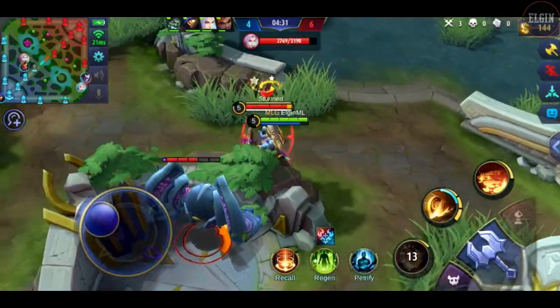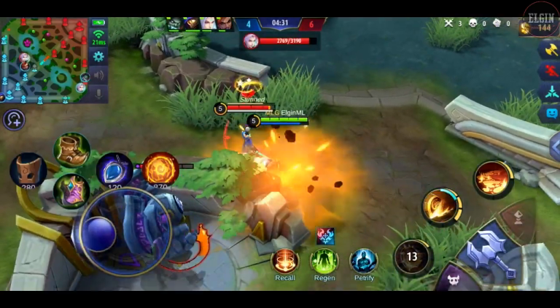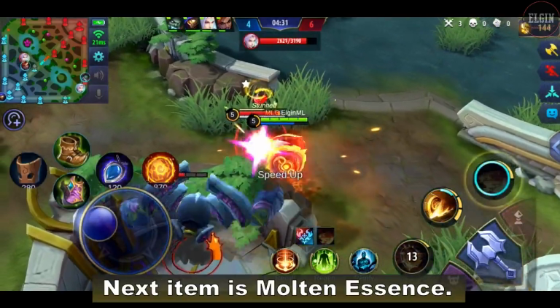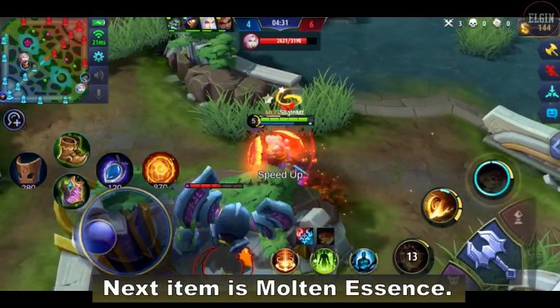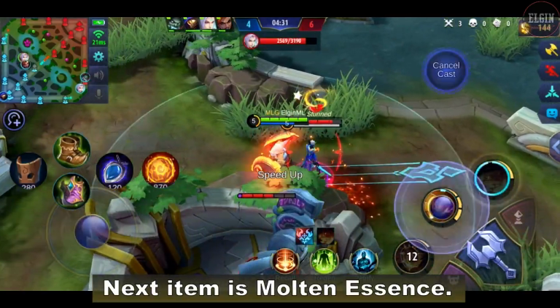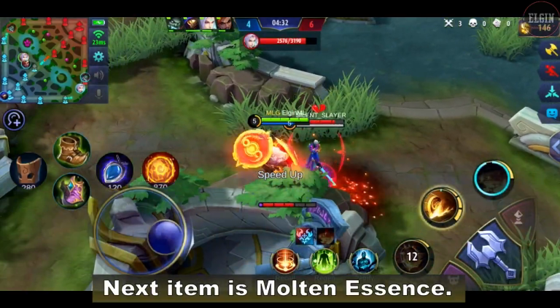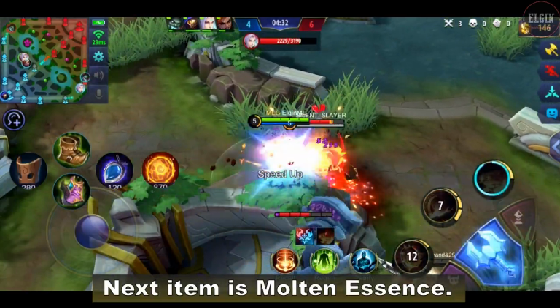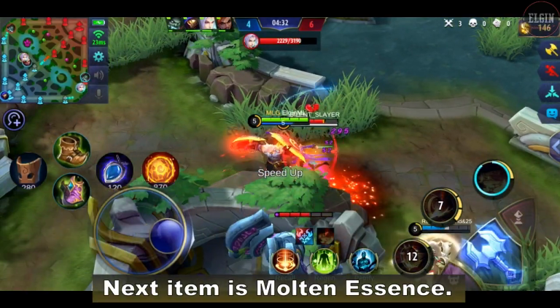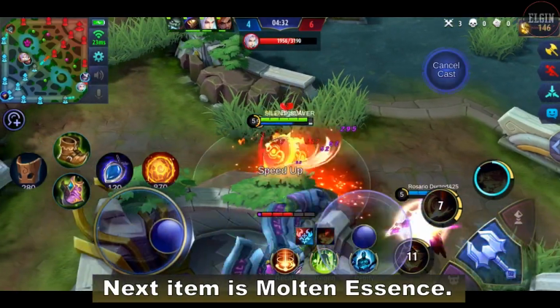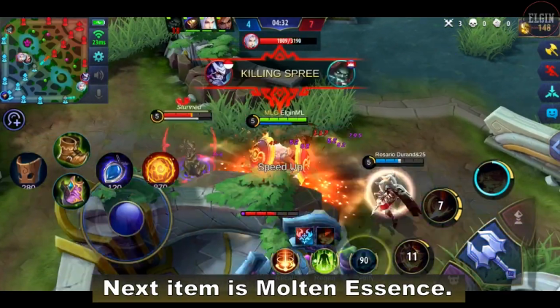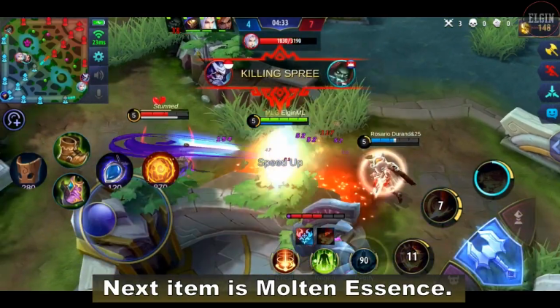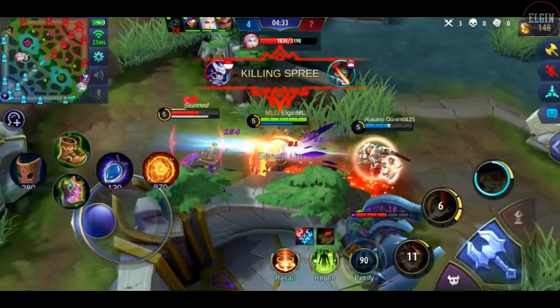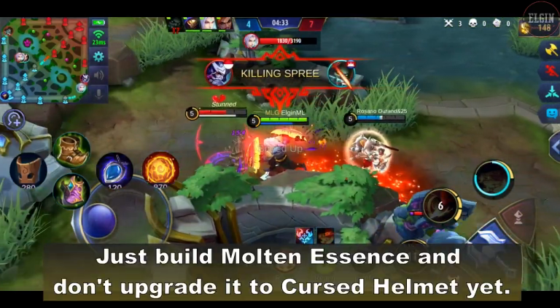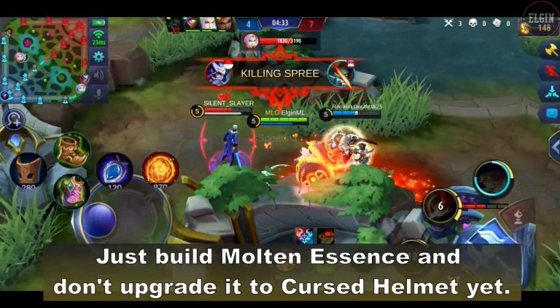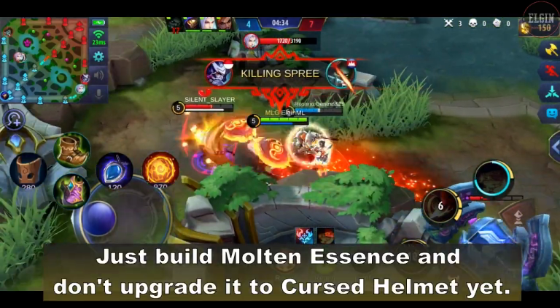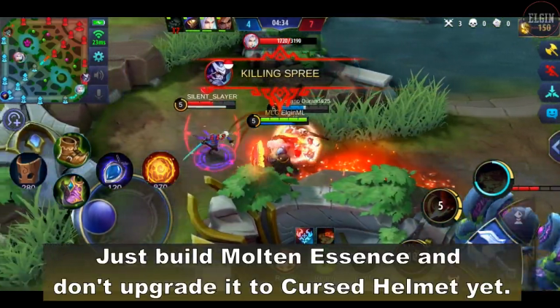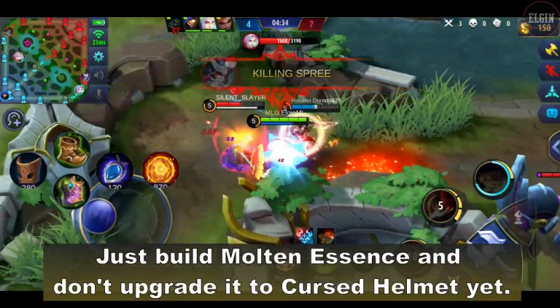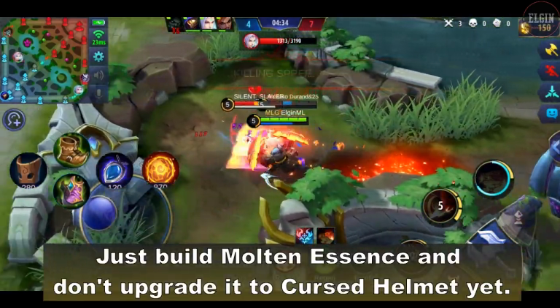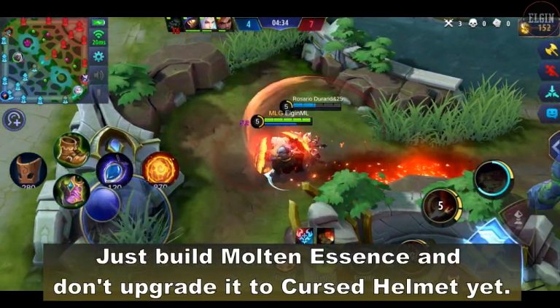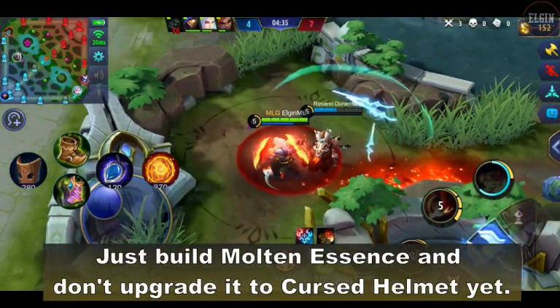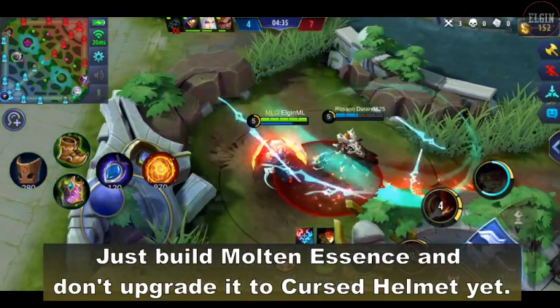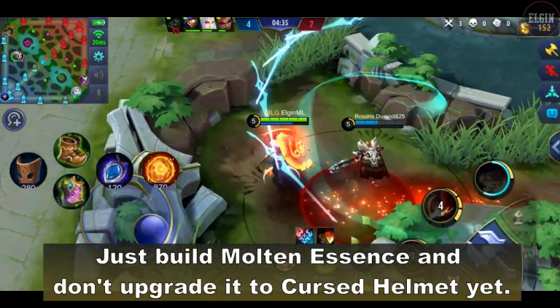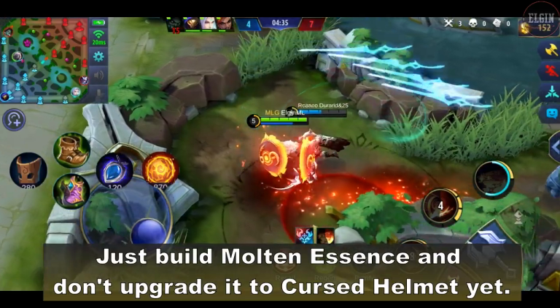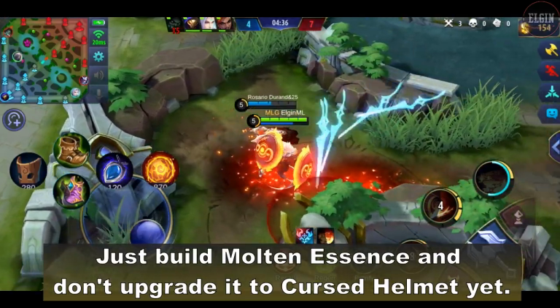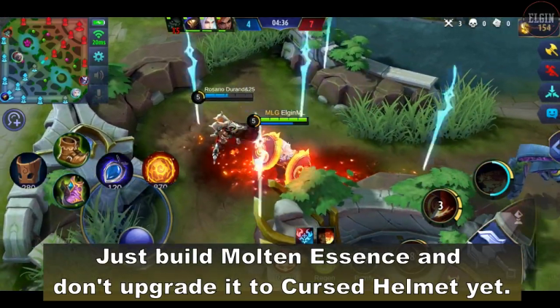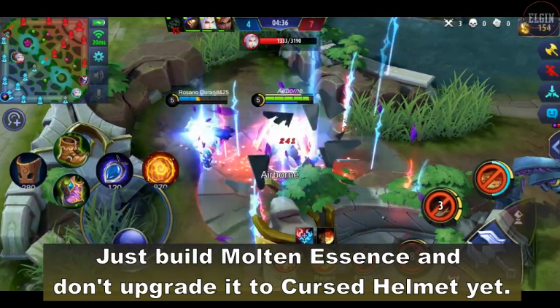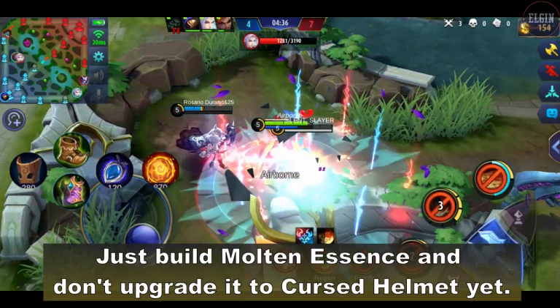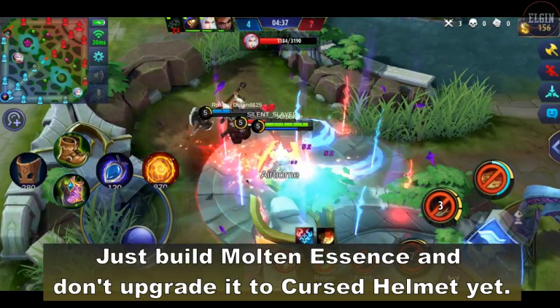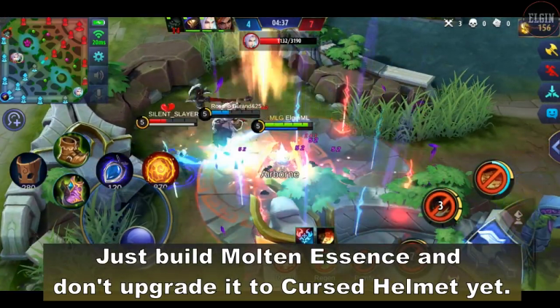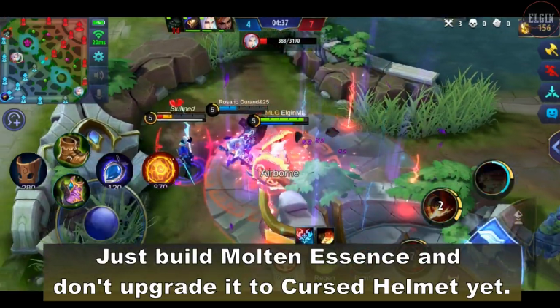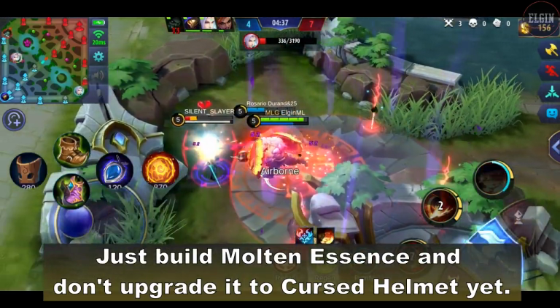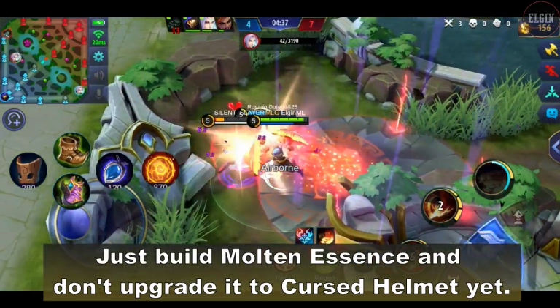Next item is the molten essence. Just build molten essence and don't upgrade it to cursed helmet yet.